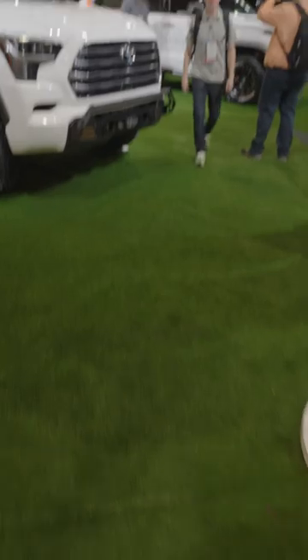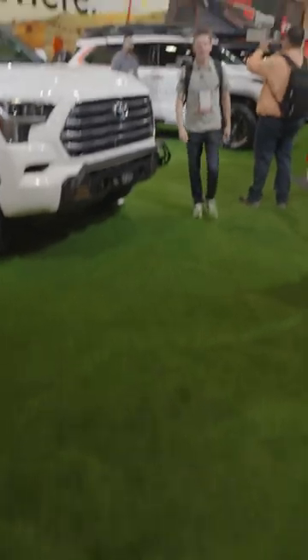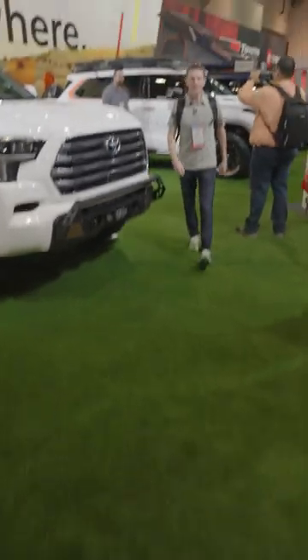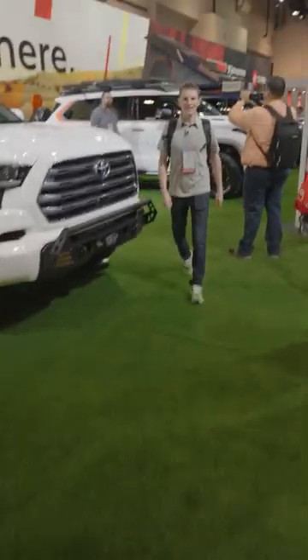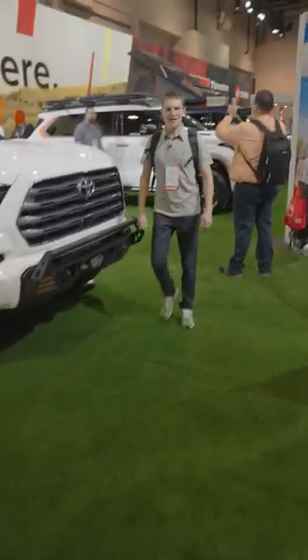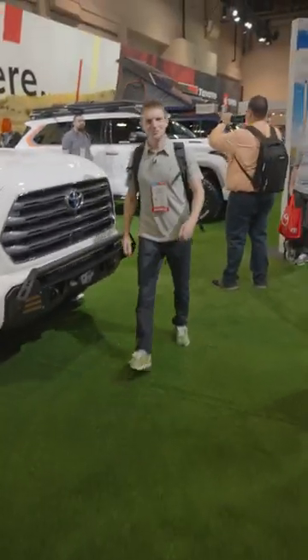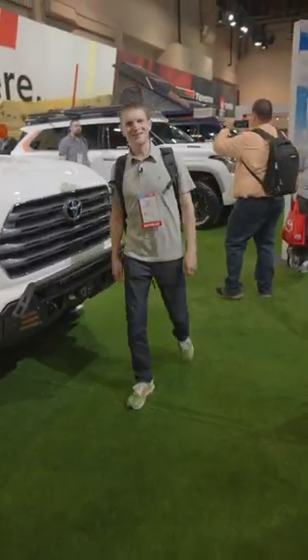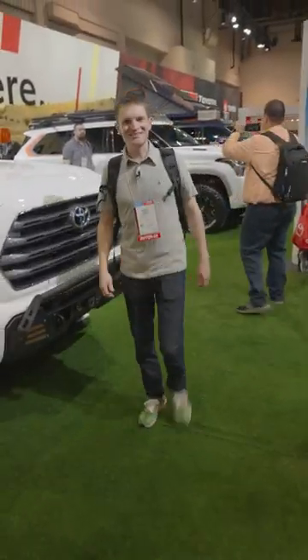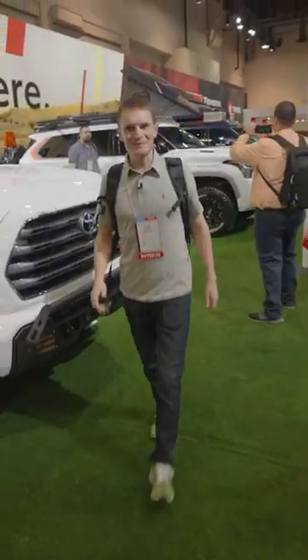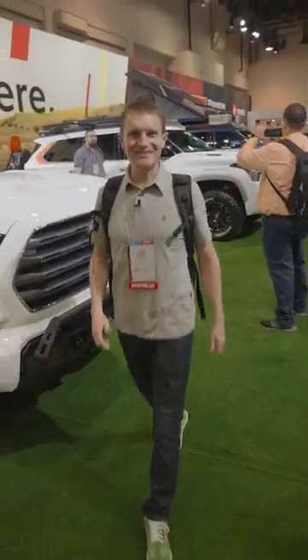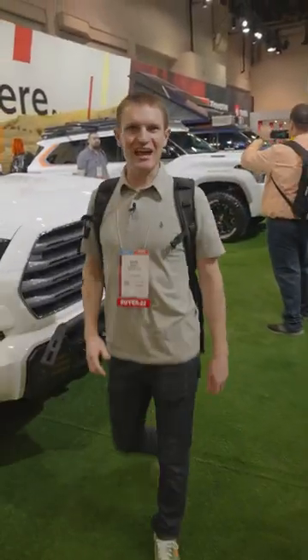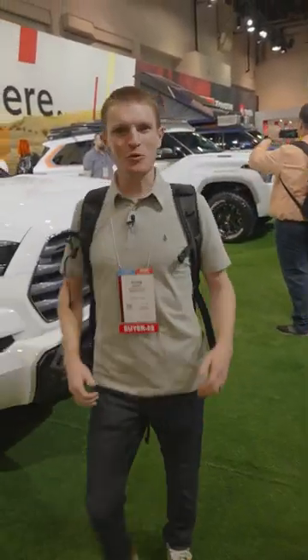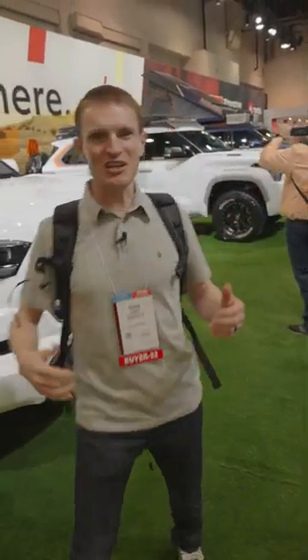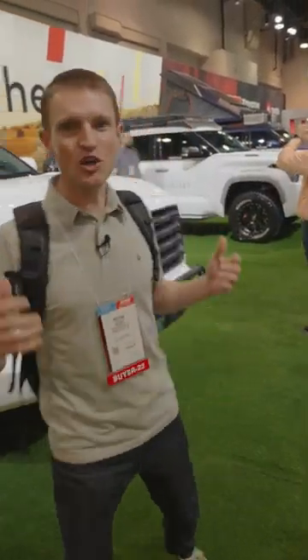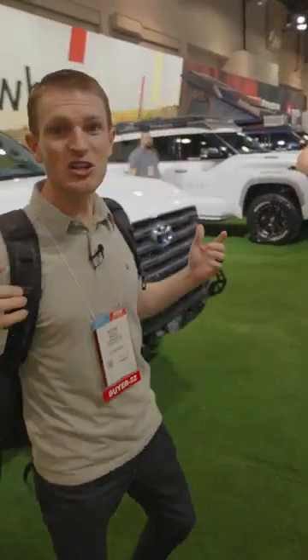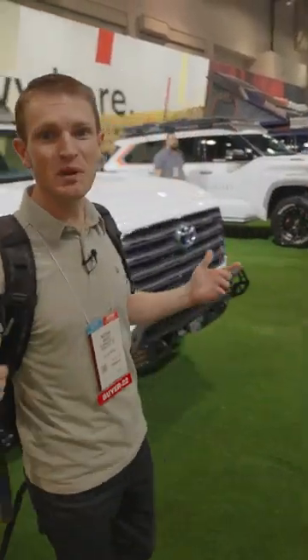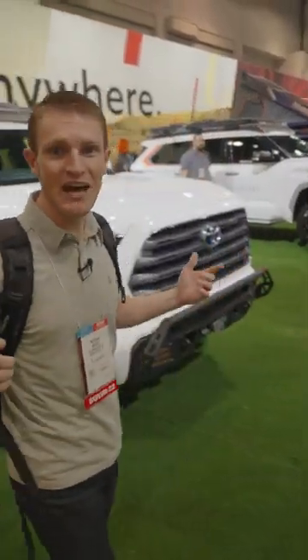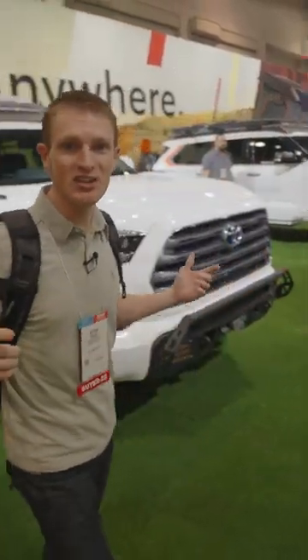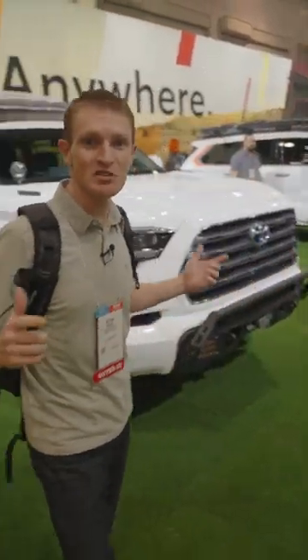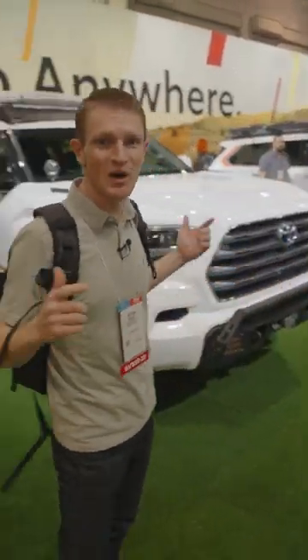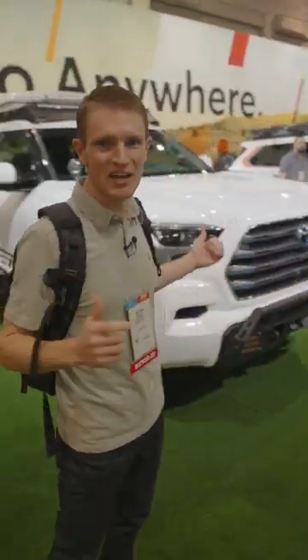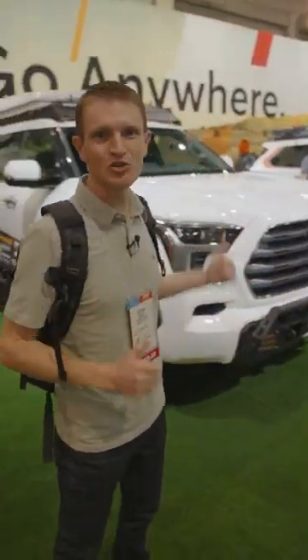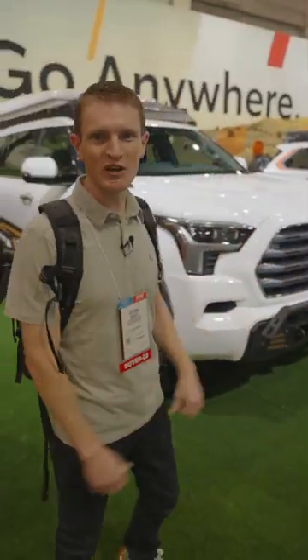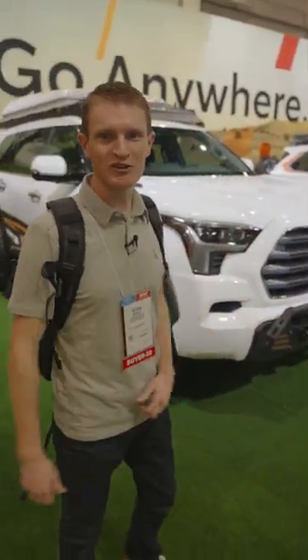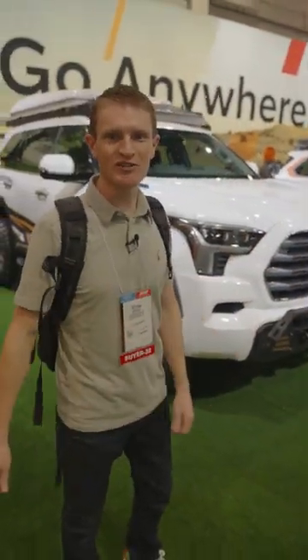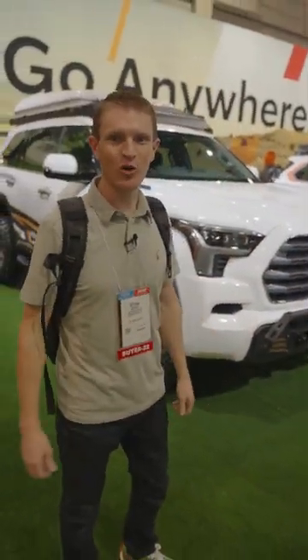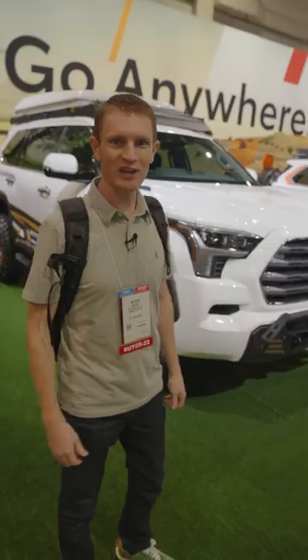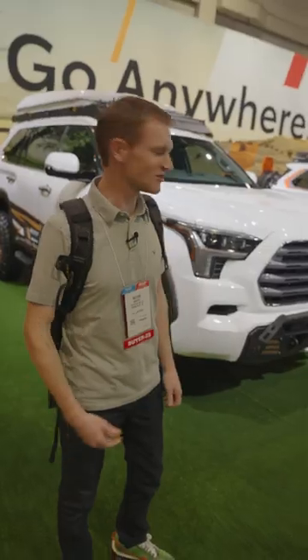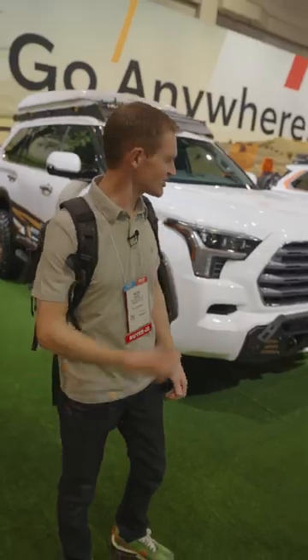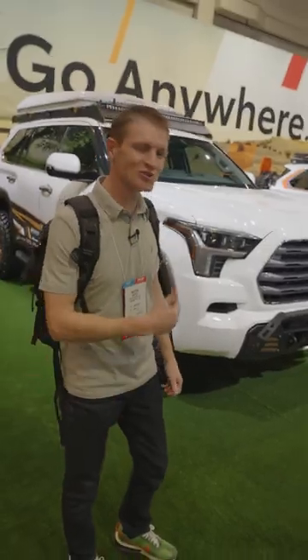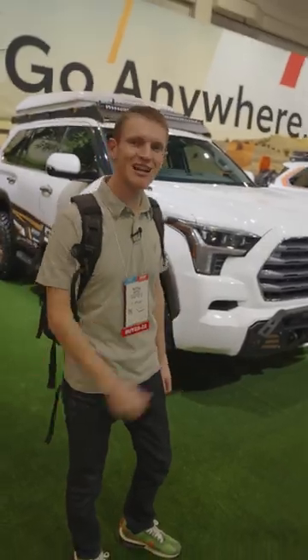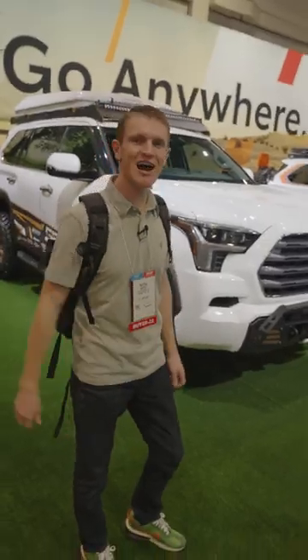Hey guys, we're here at SEMA today. We want to show you the build out on this brand-new '23 Sequoia, so let's go check it out.